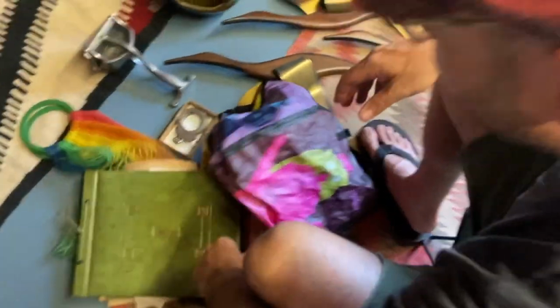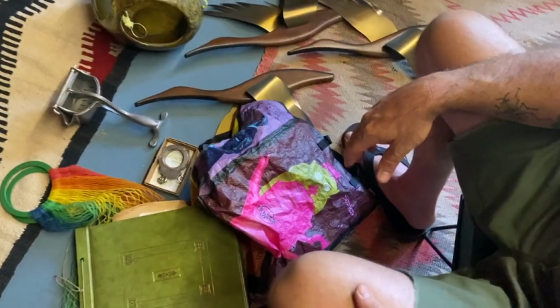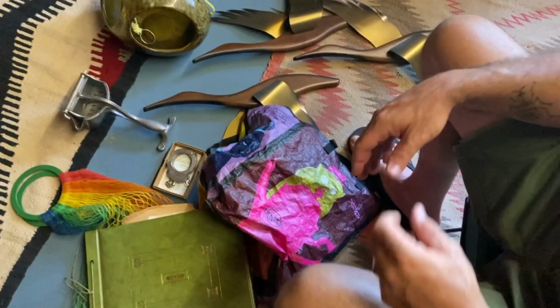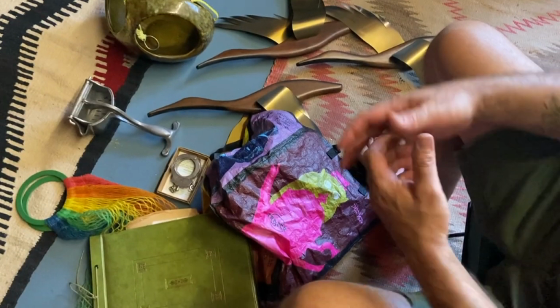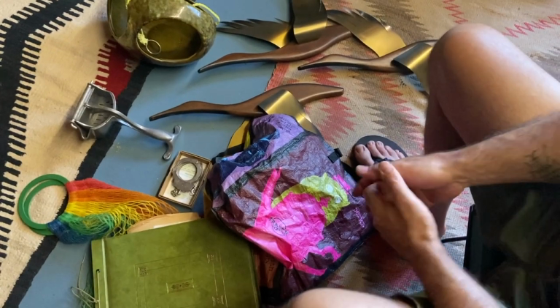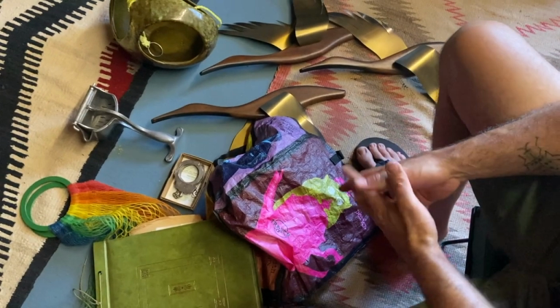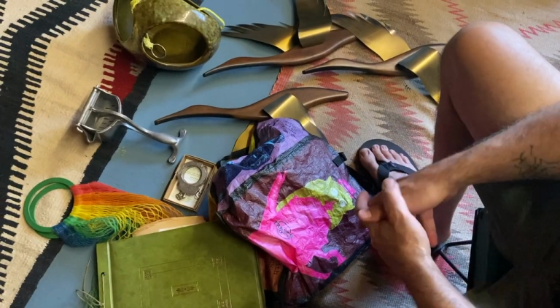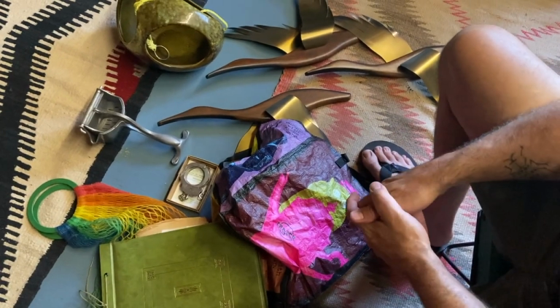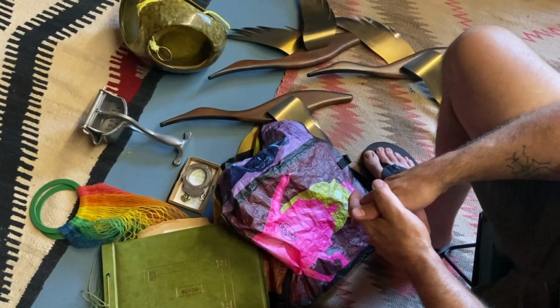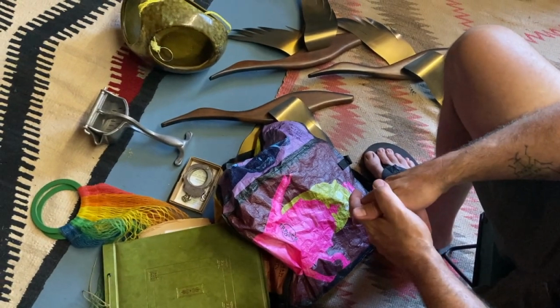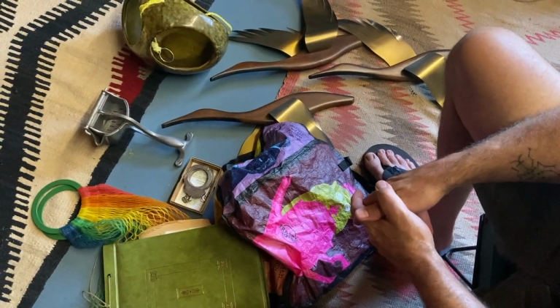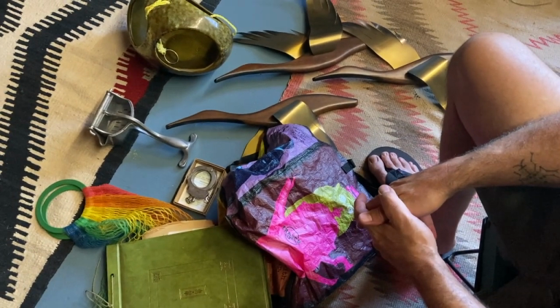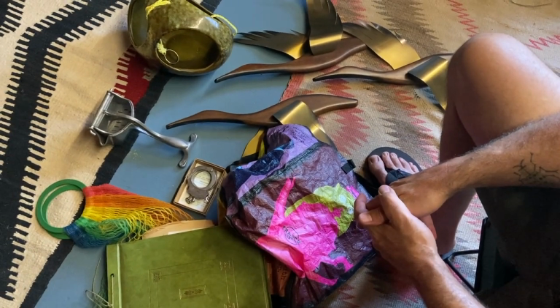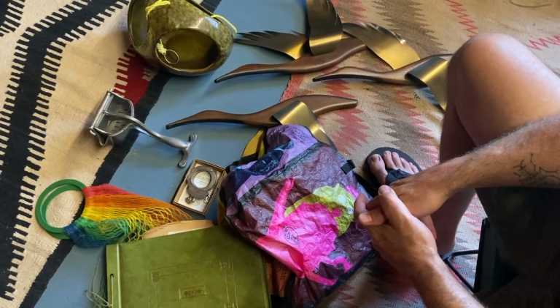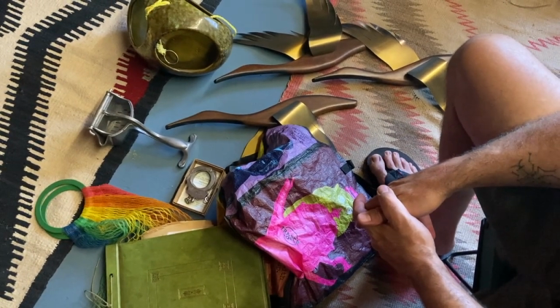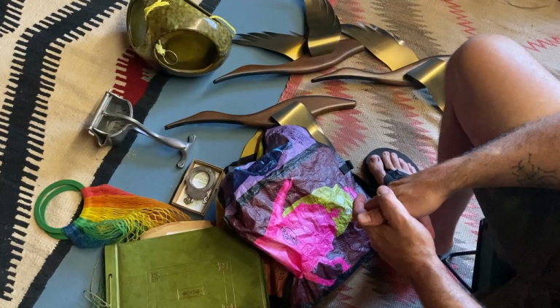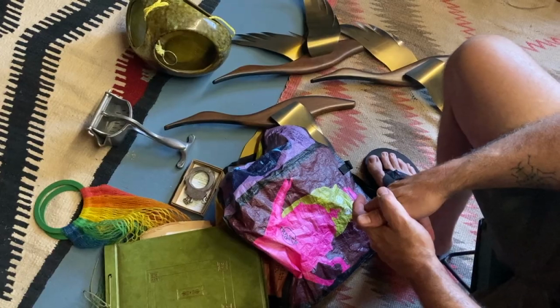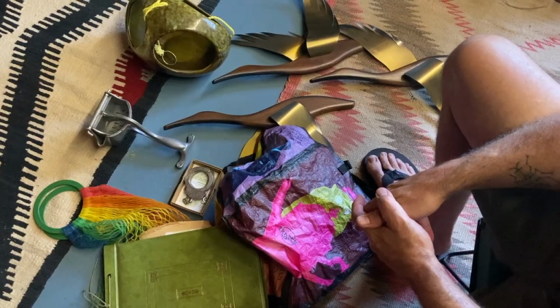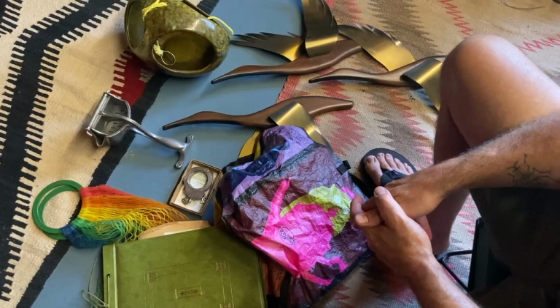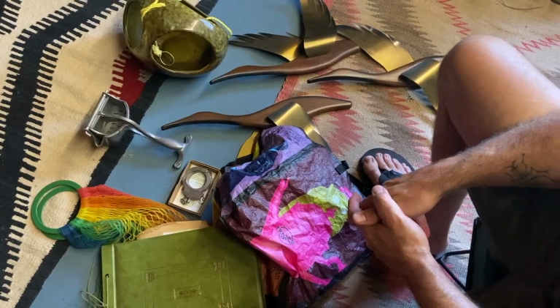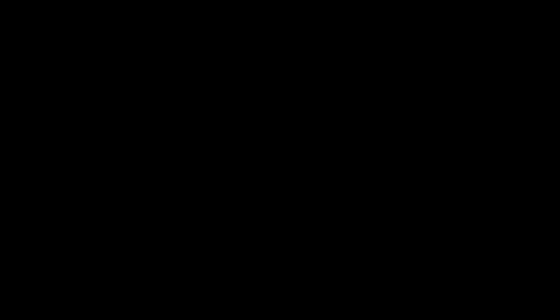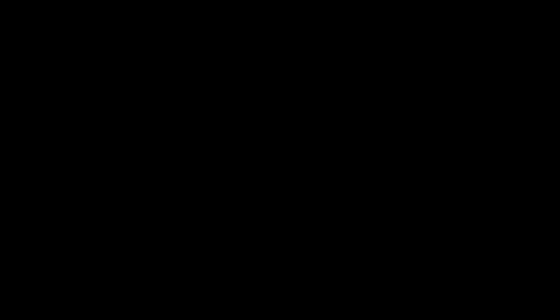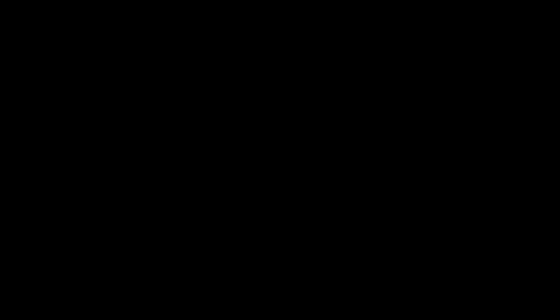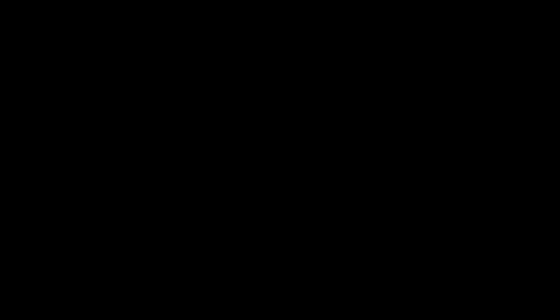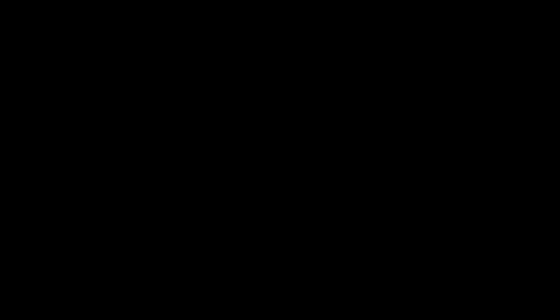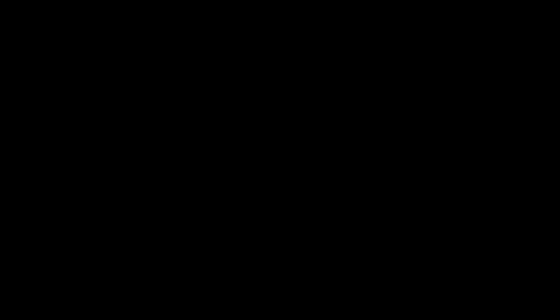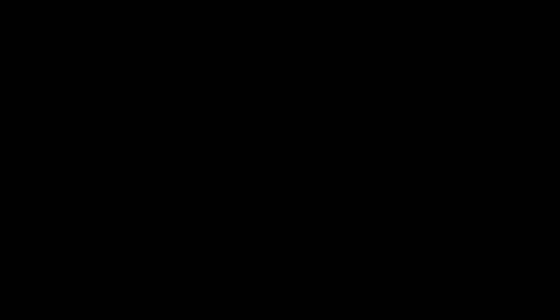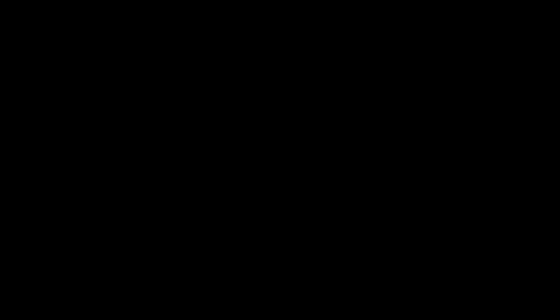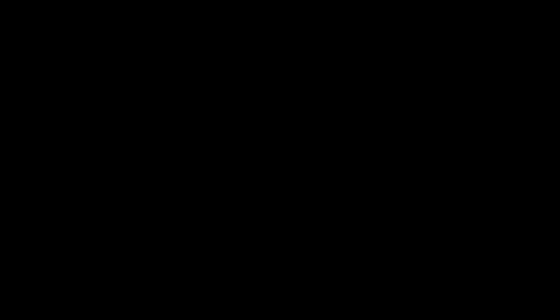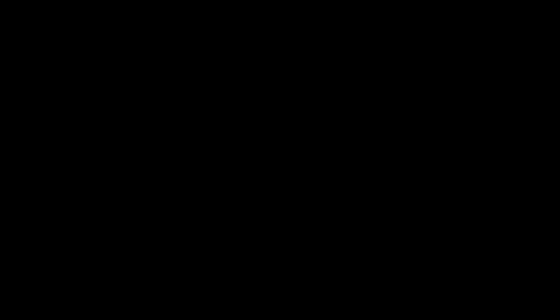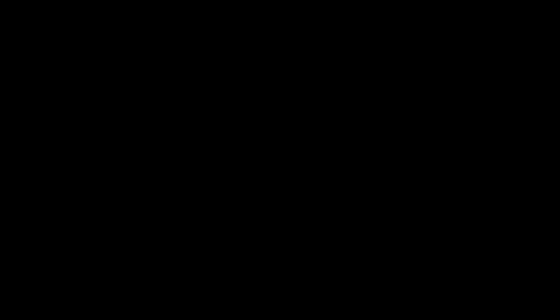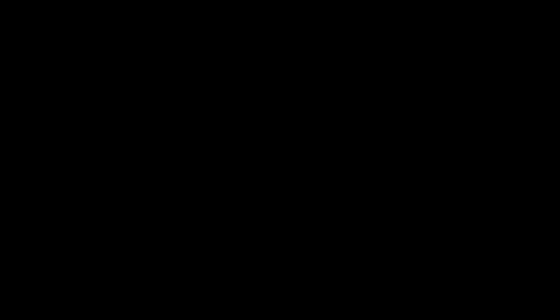Not a great haul, but a fun haul. We'll see you next time. Bye.